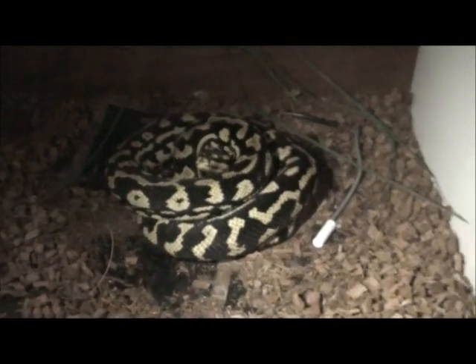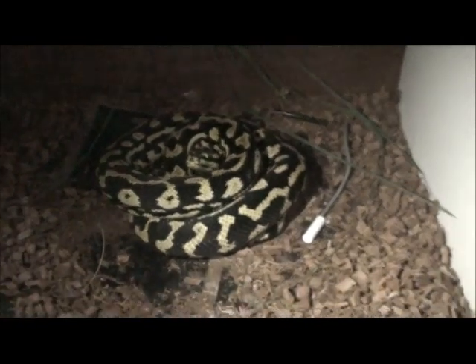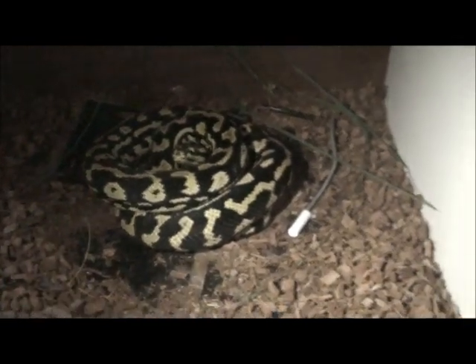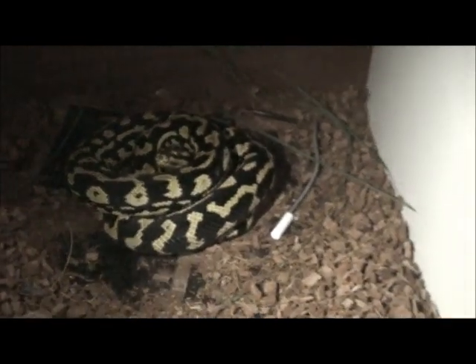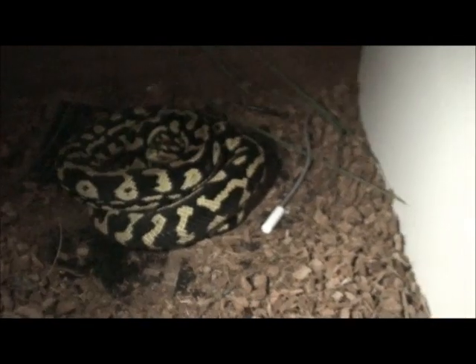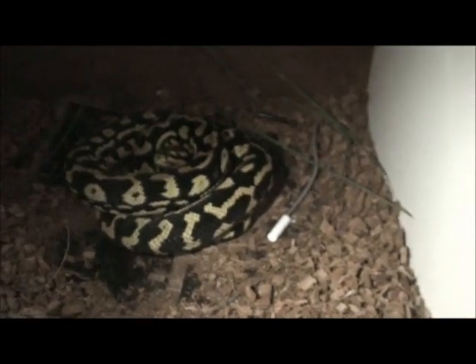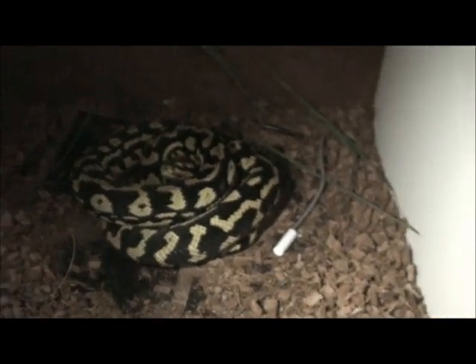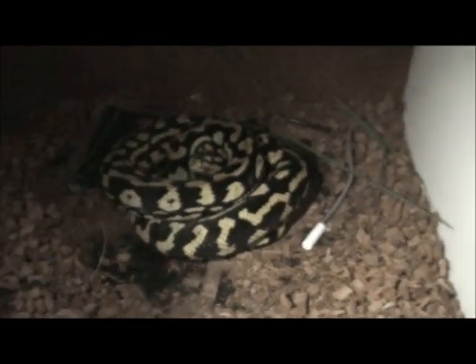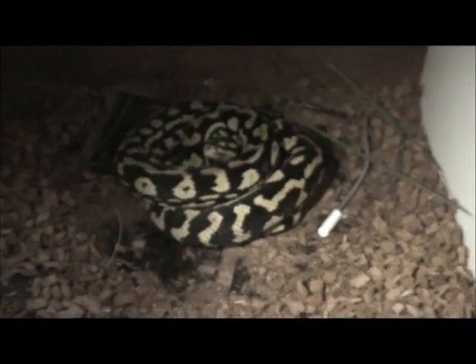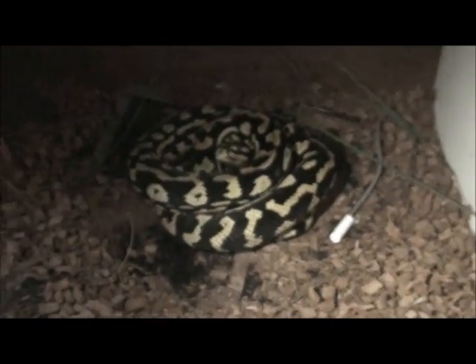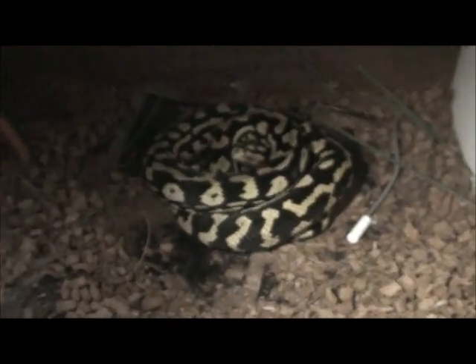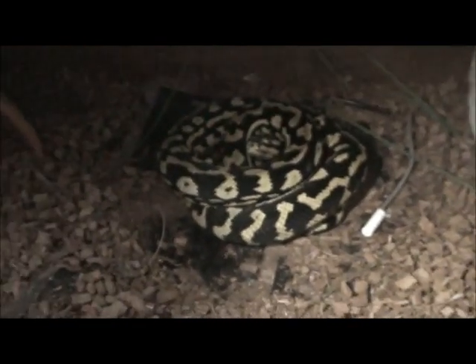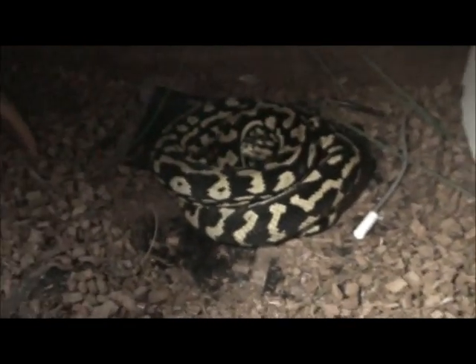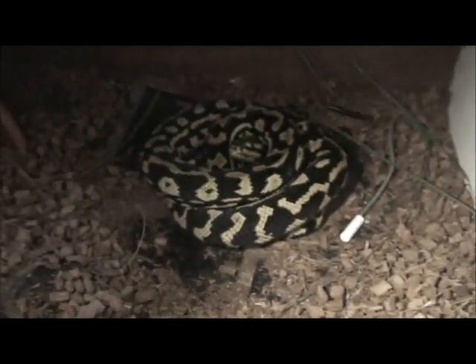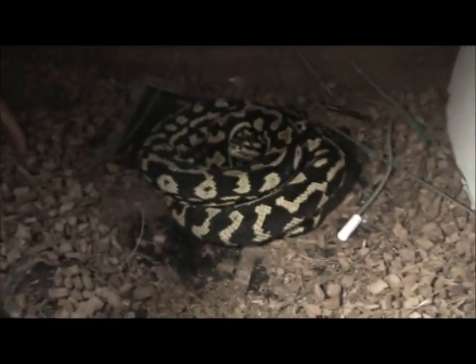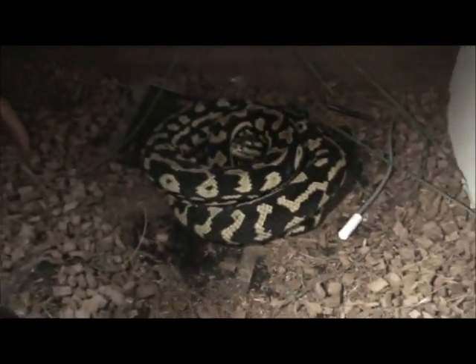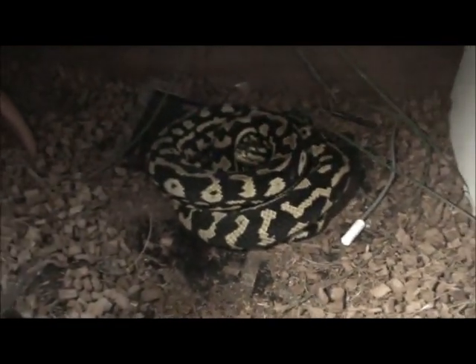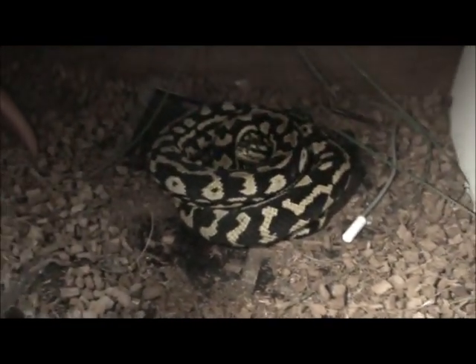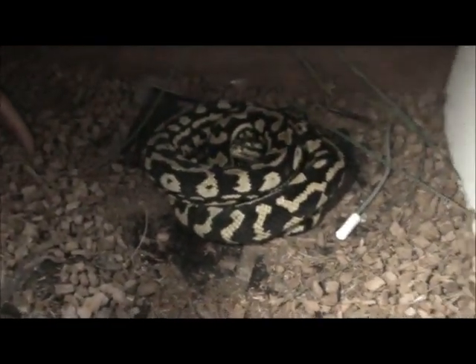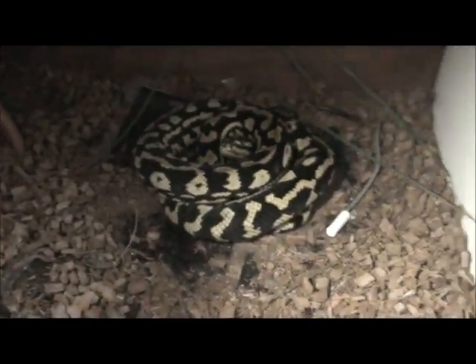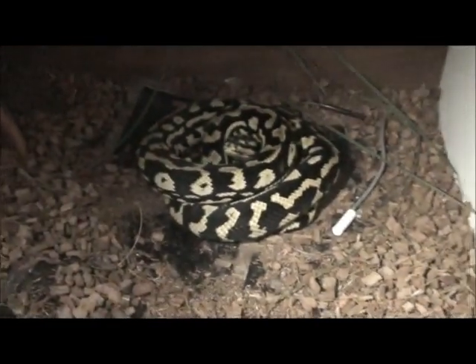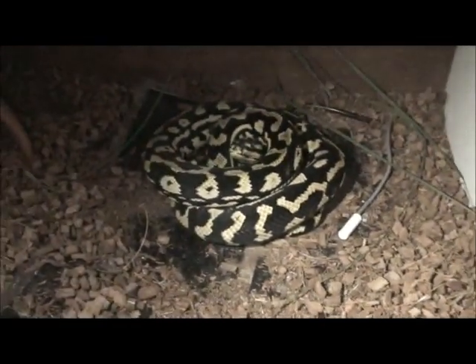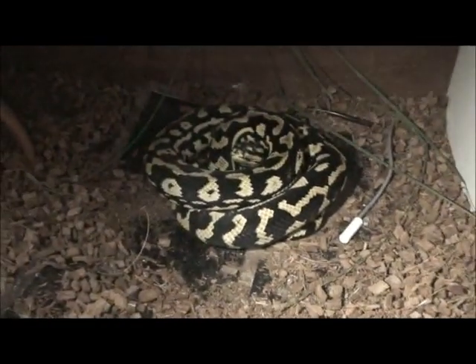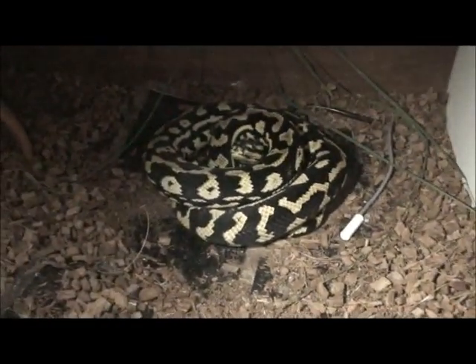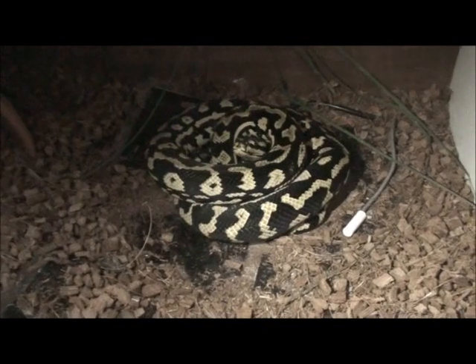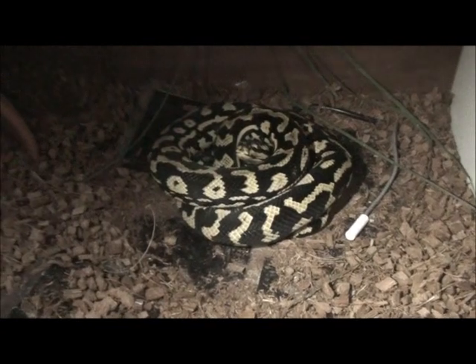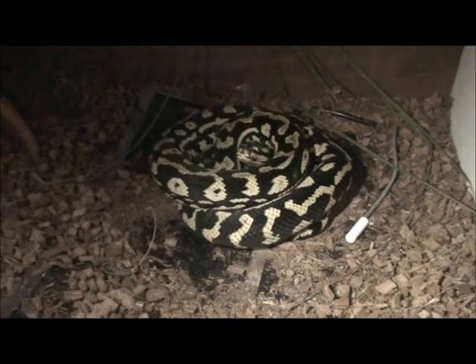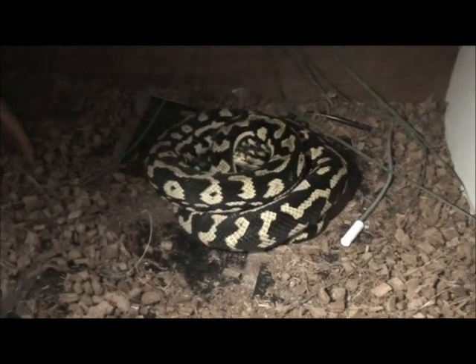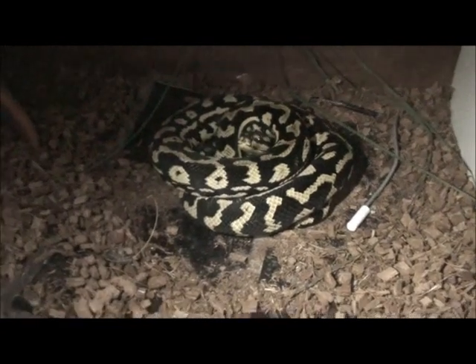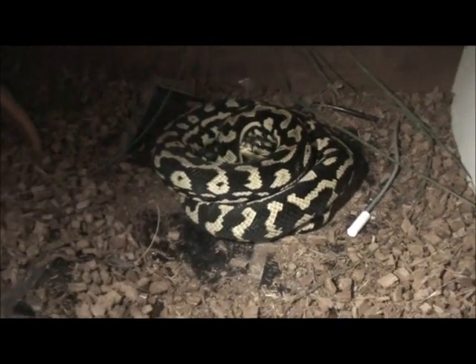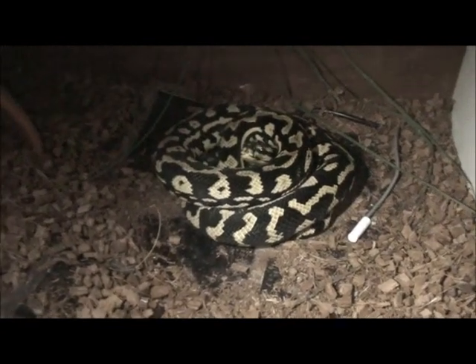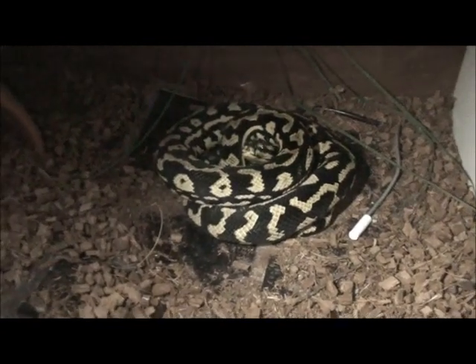She's looking better and better after every shed, so hopefully when I breed her I'll get some nice babies out of her.